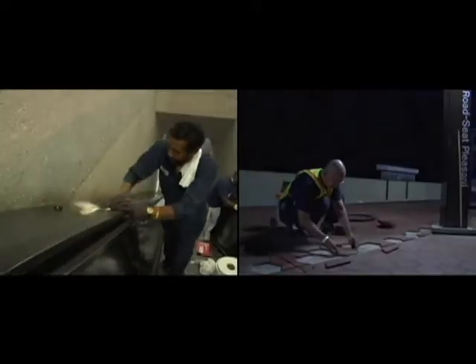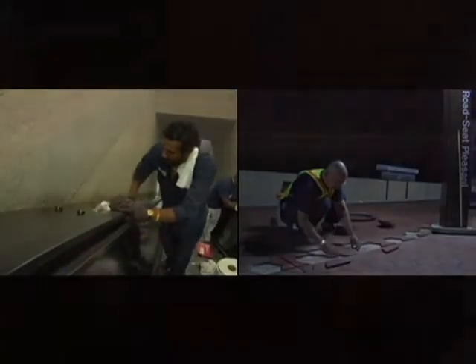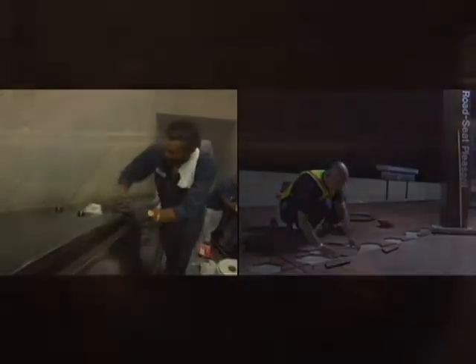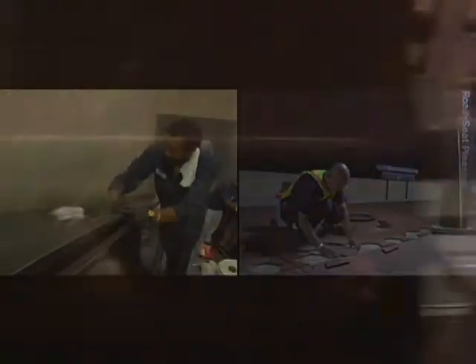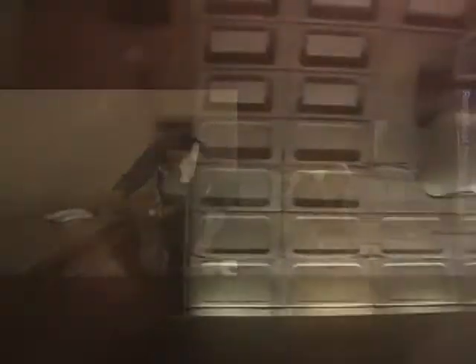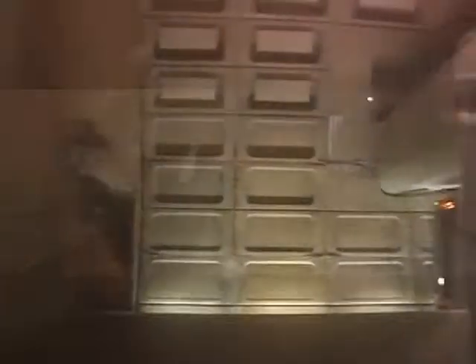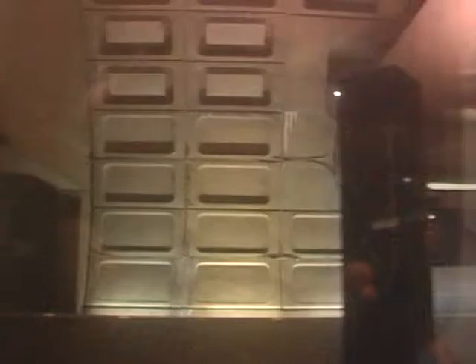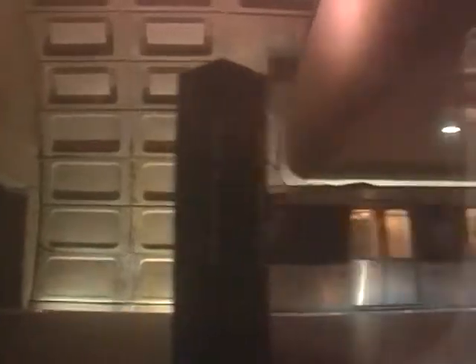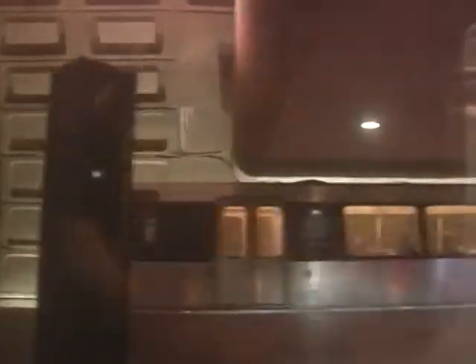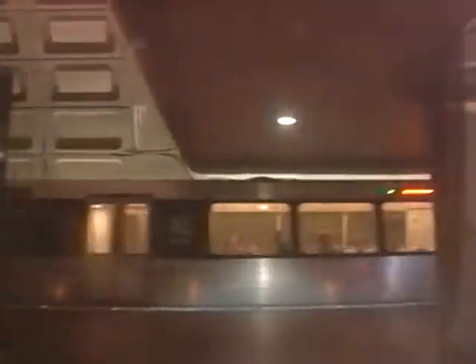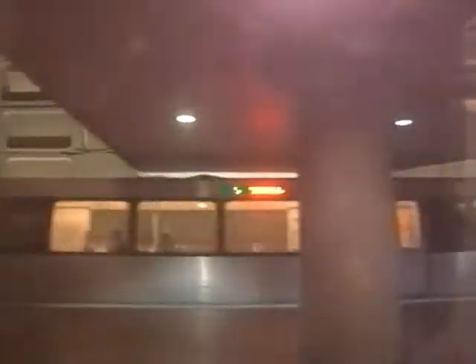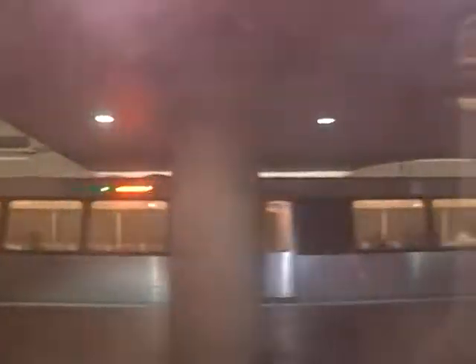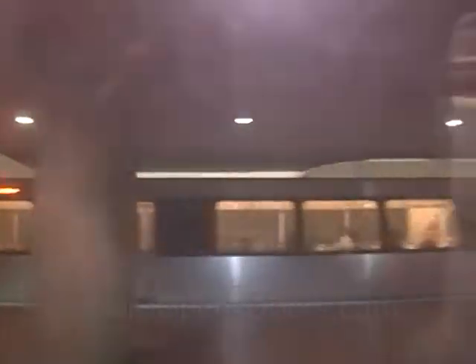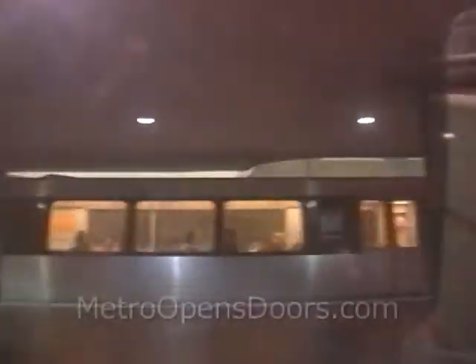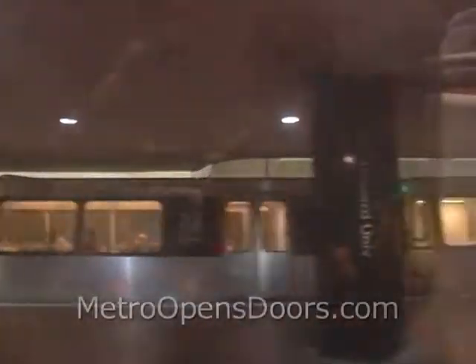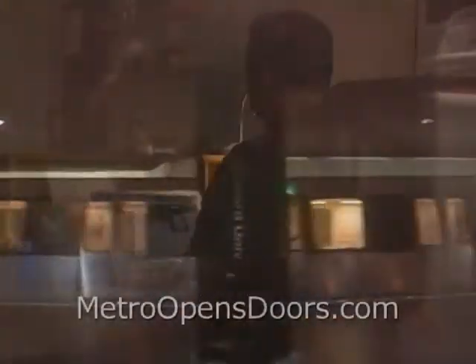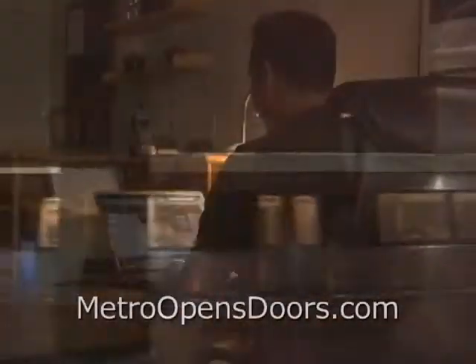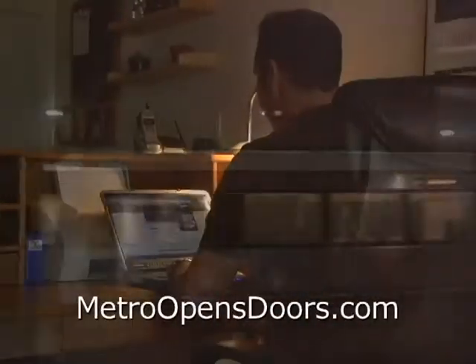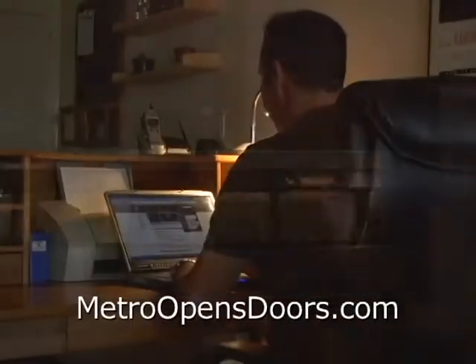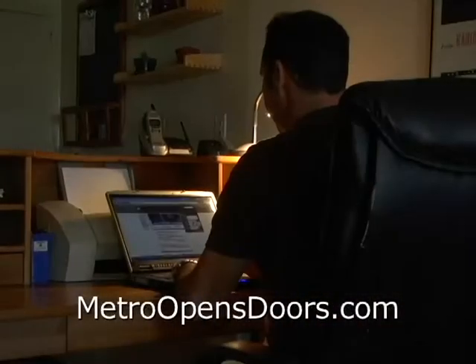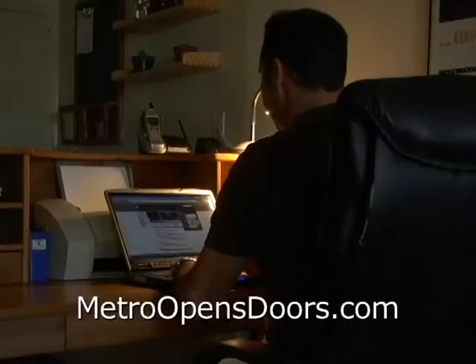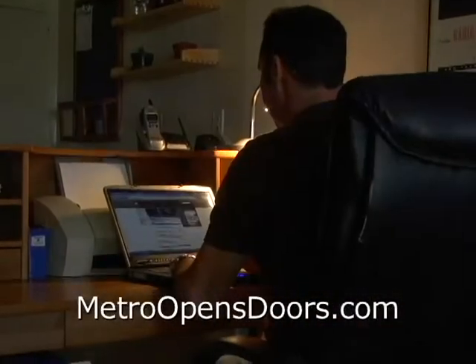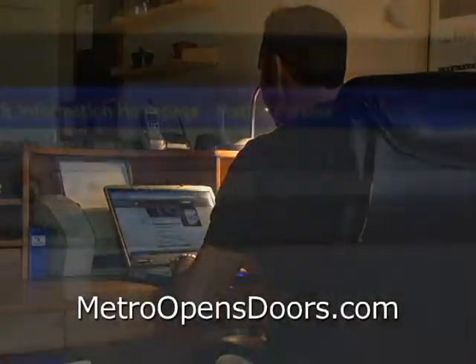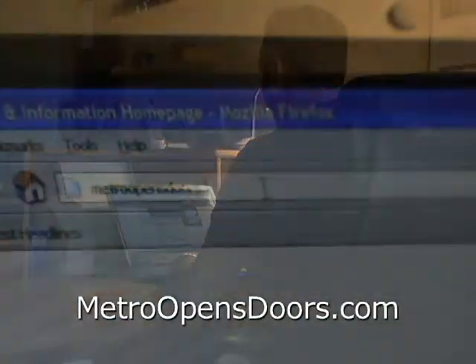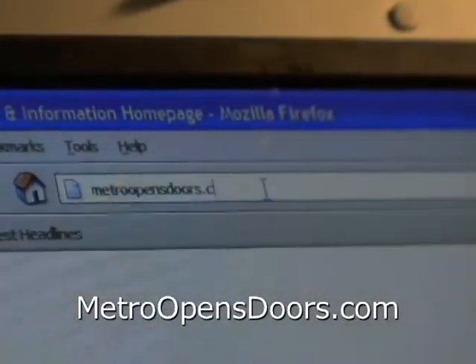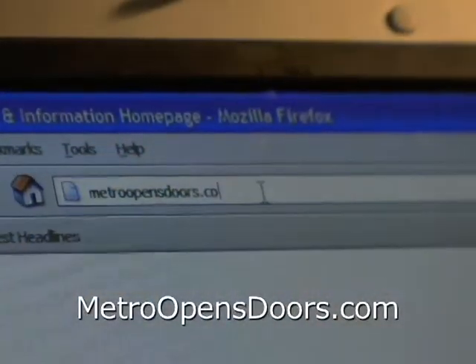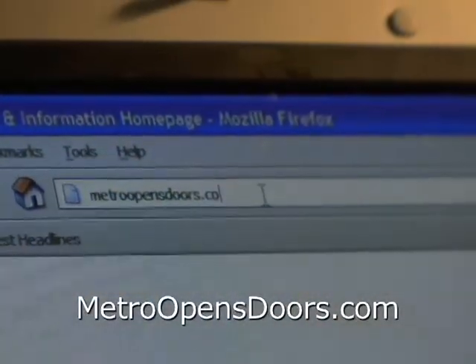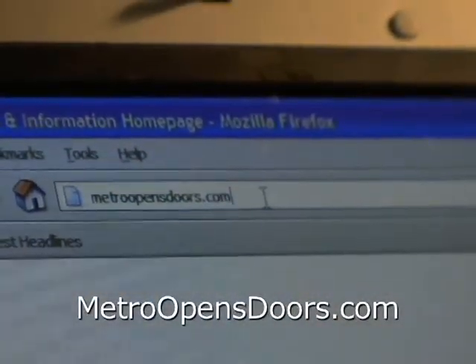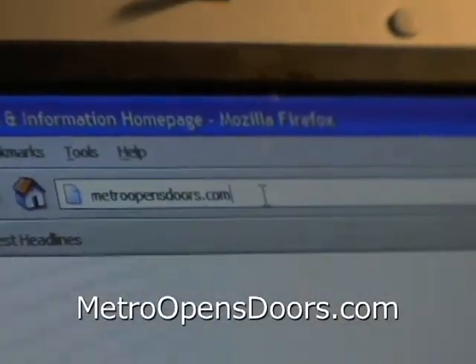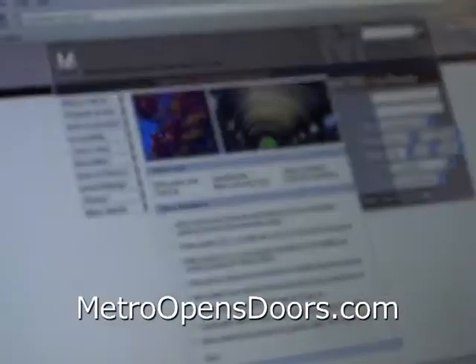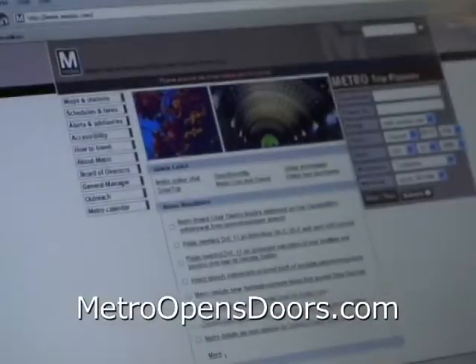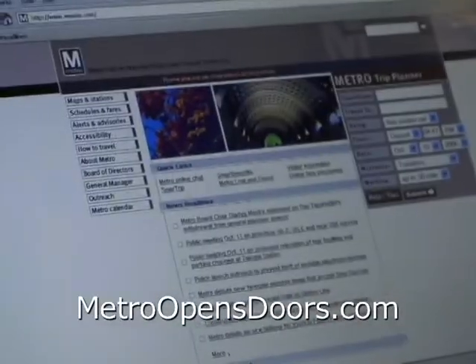If you'd like to learn more about Metro, go to our website, MetroOpensDoors.com.